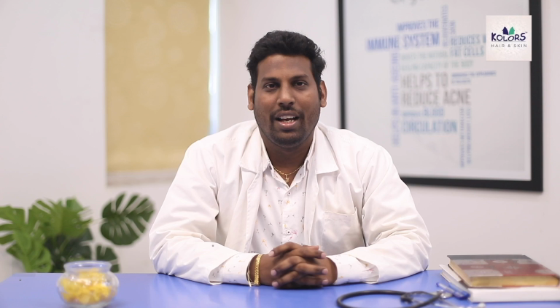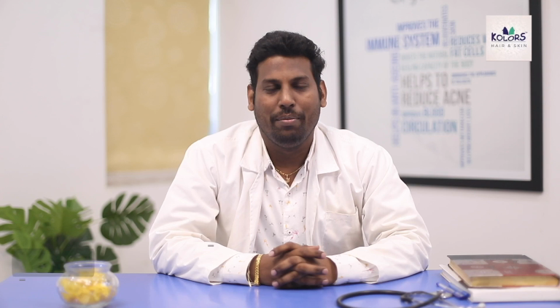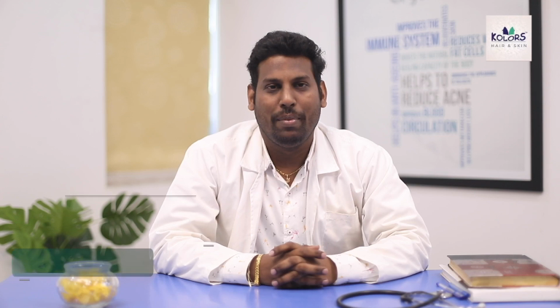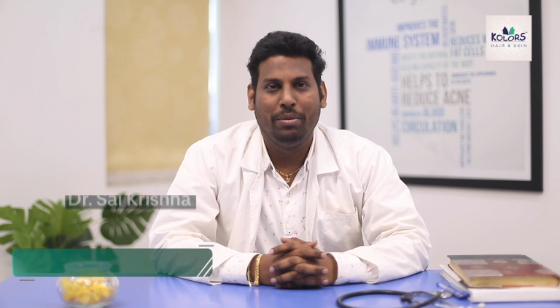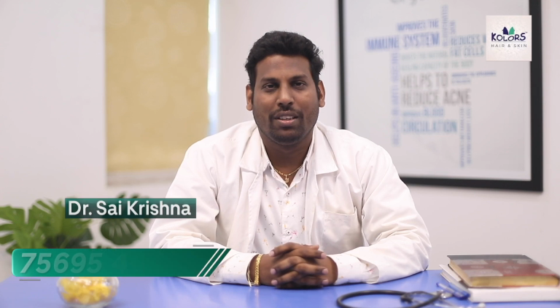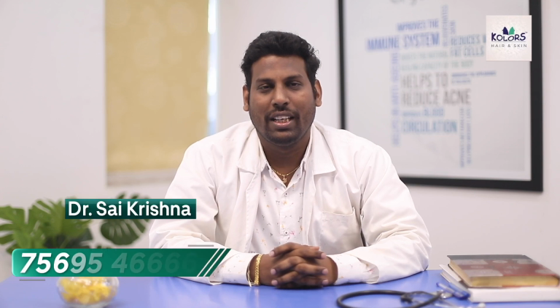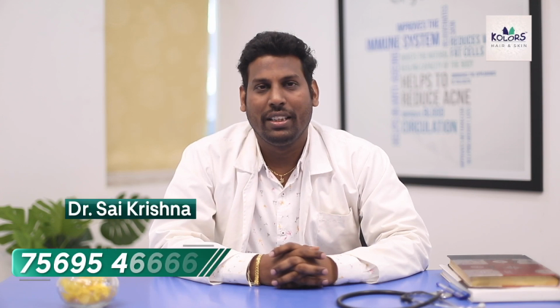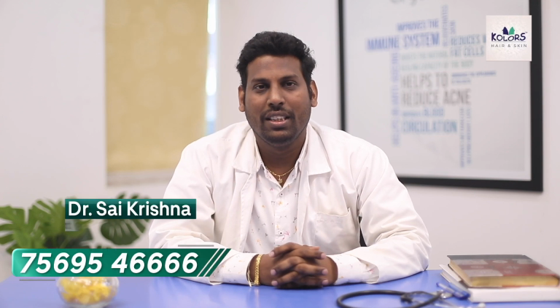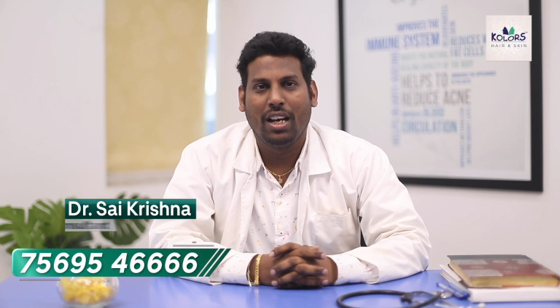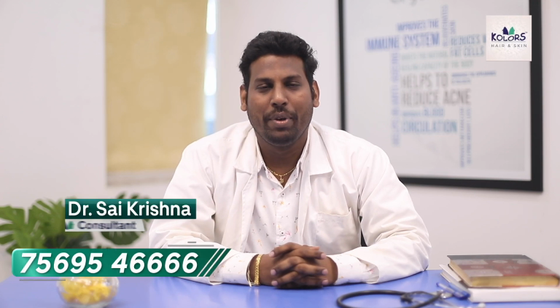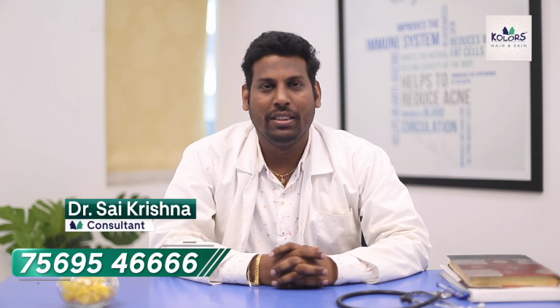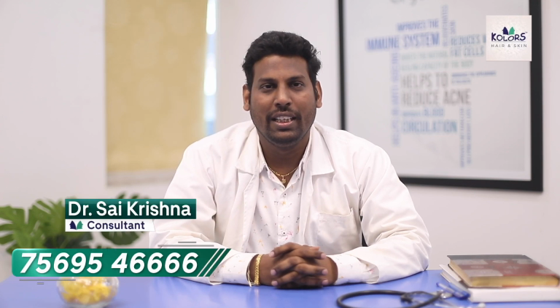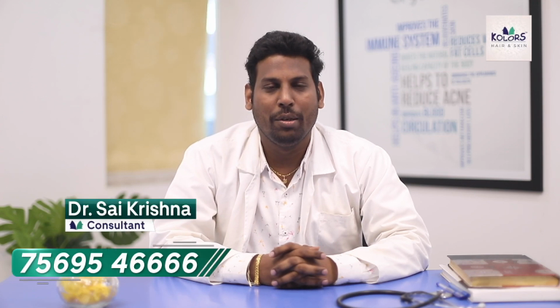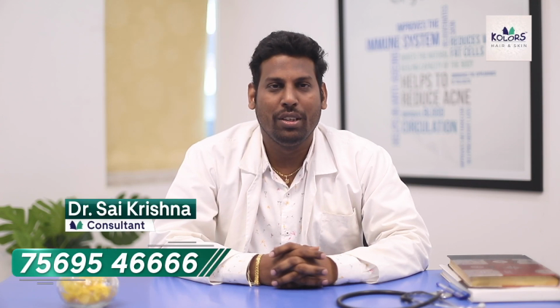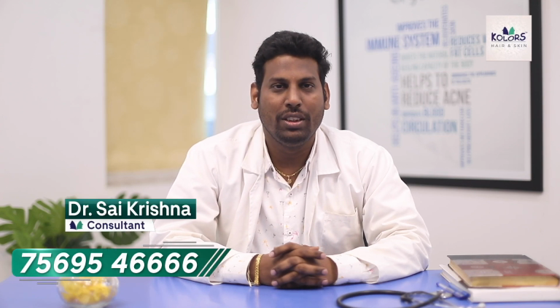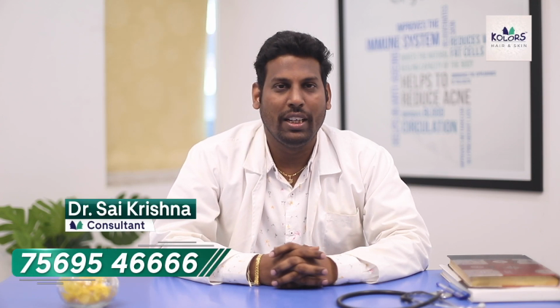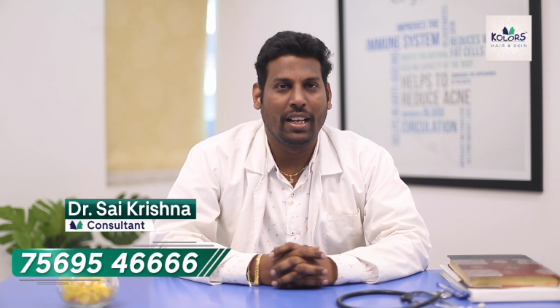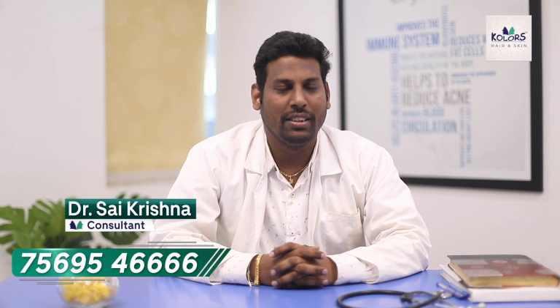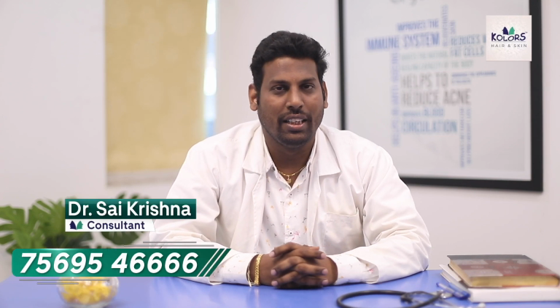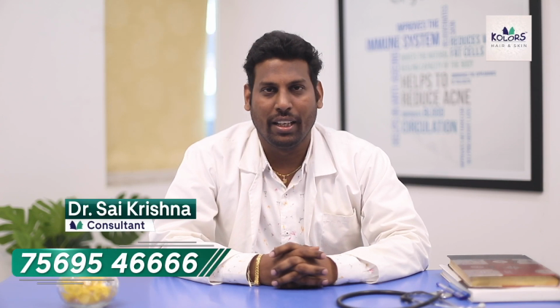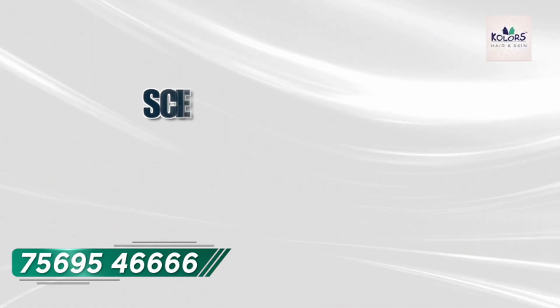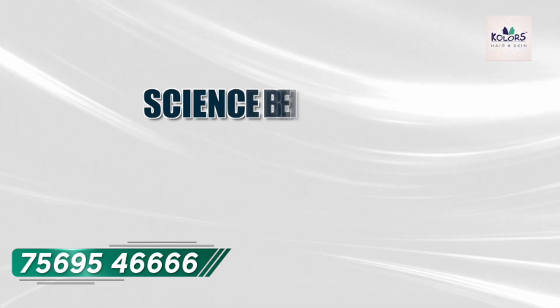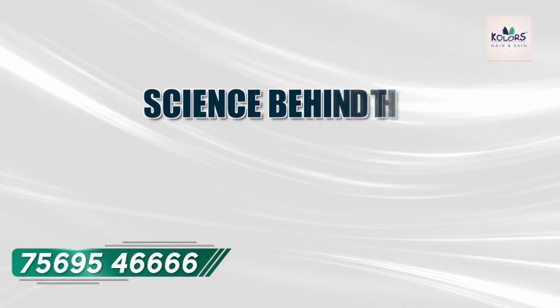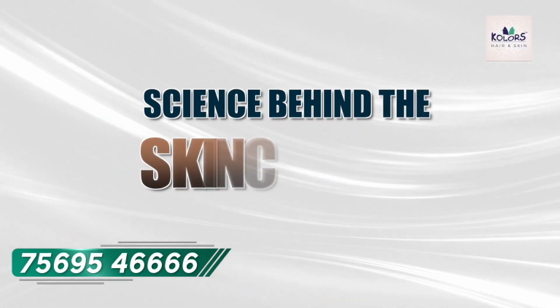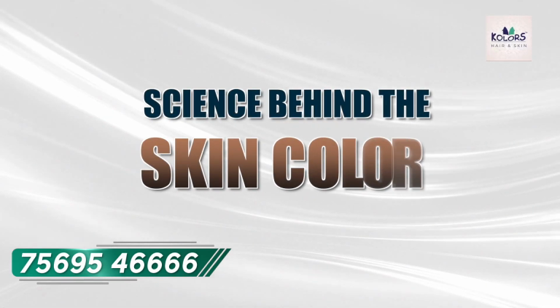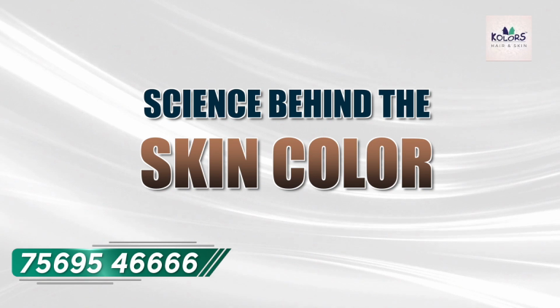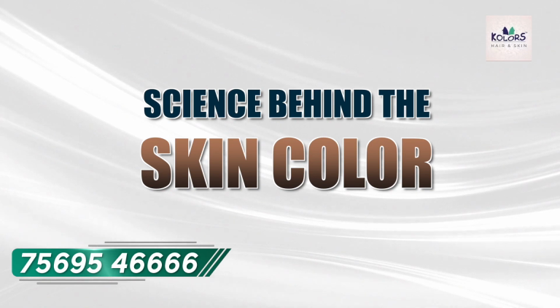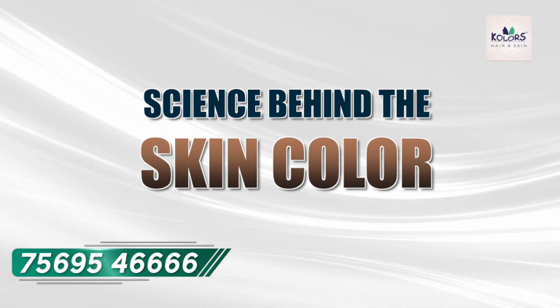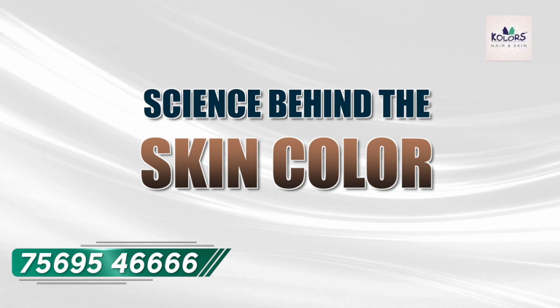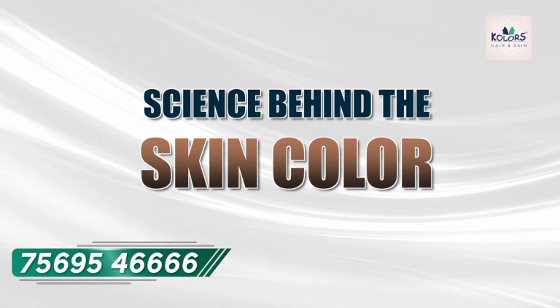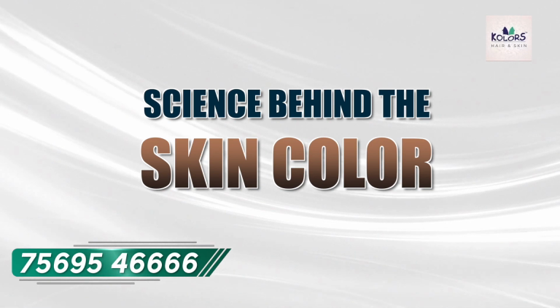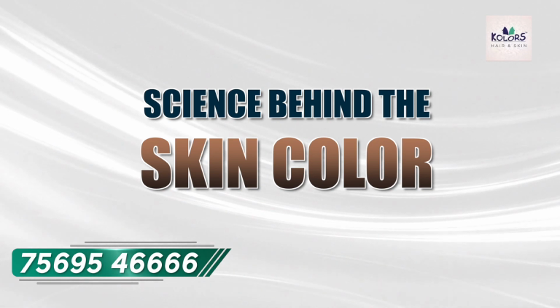Hi, my name is Dr. Sai Krishna. I am a consultant dermatologist at Kolors Skincare. Today I will be discussing the science behind skin color.